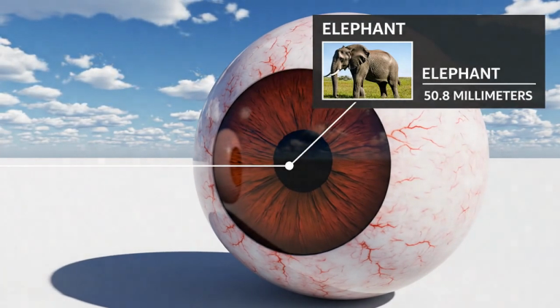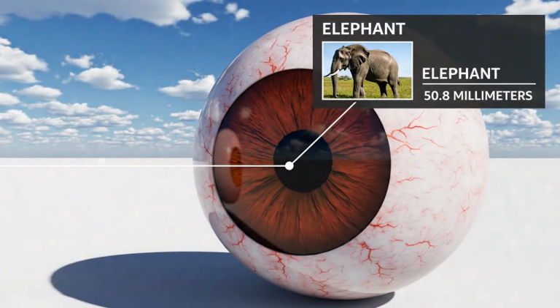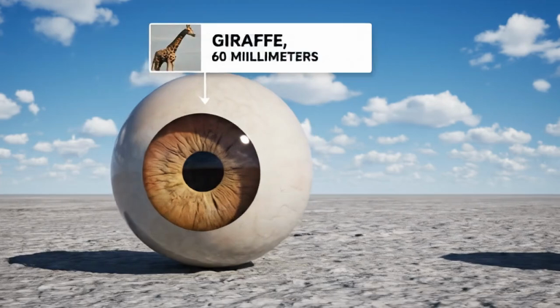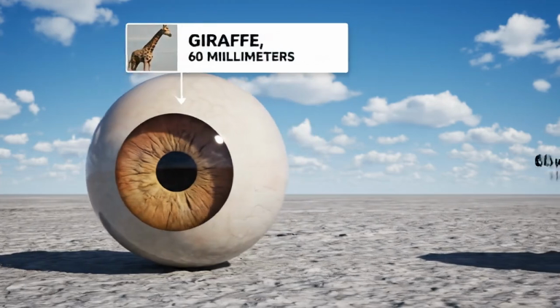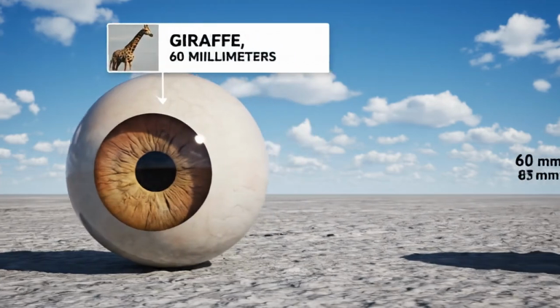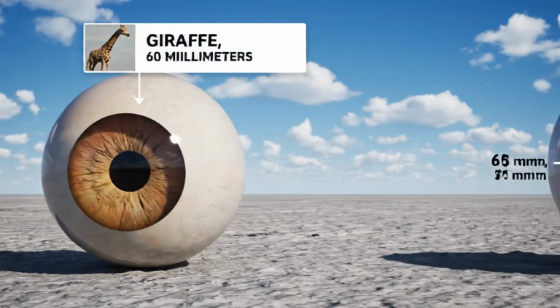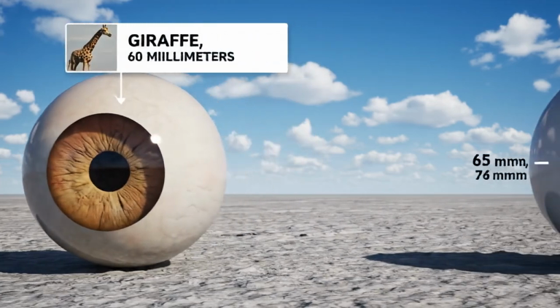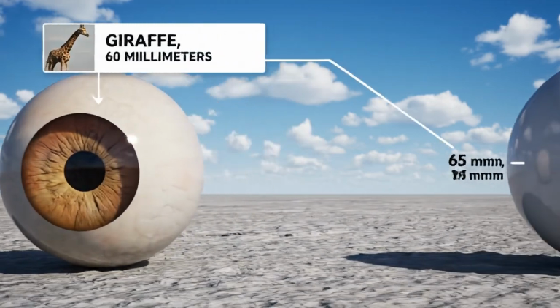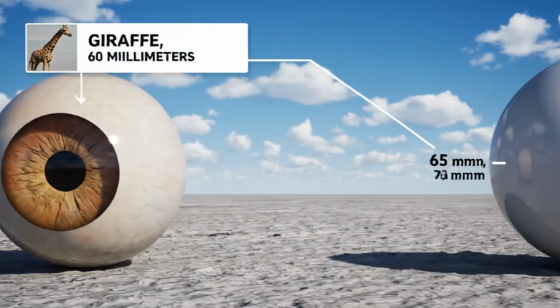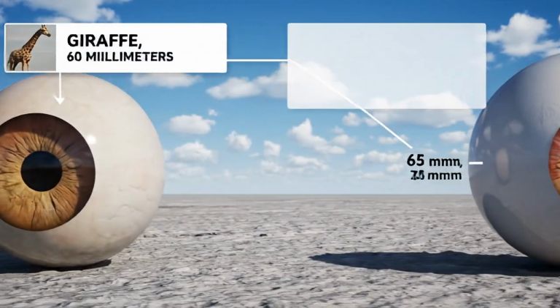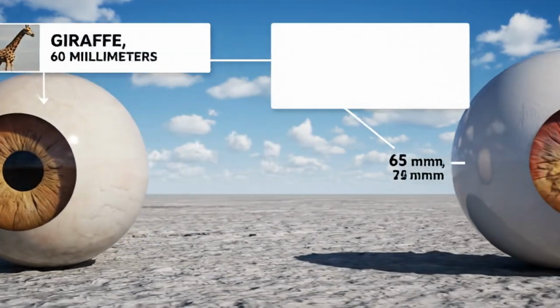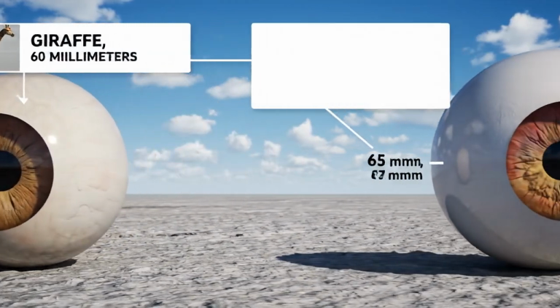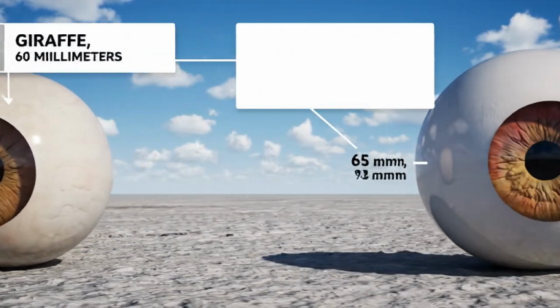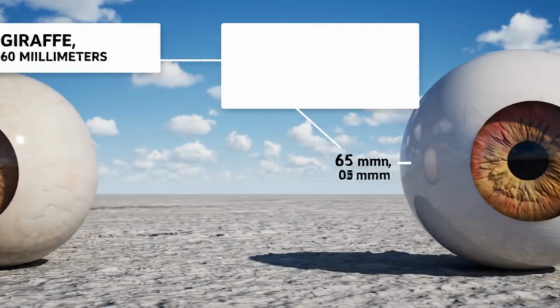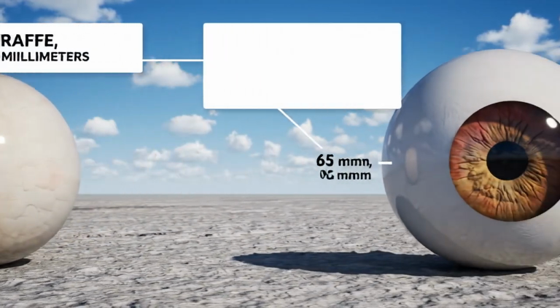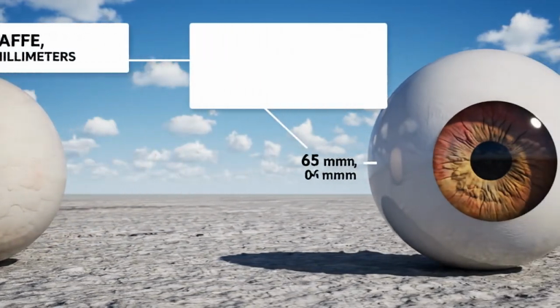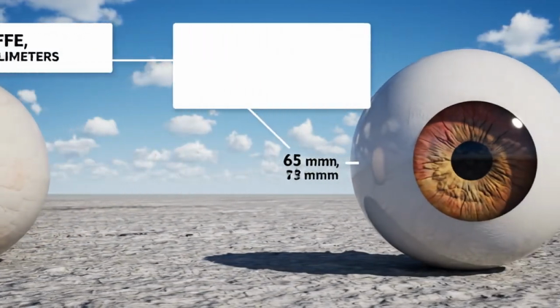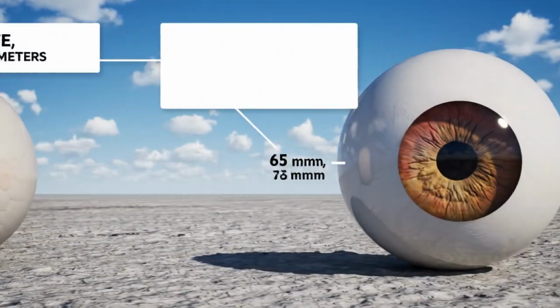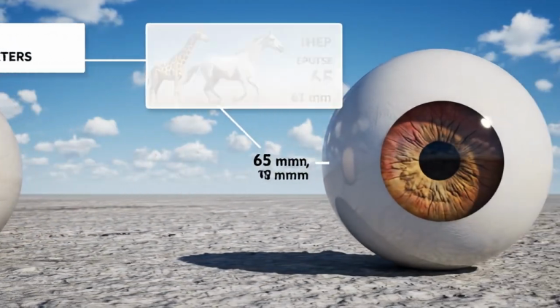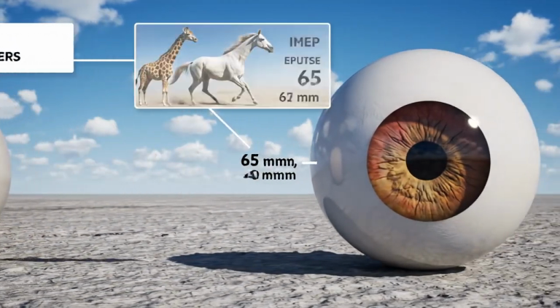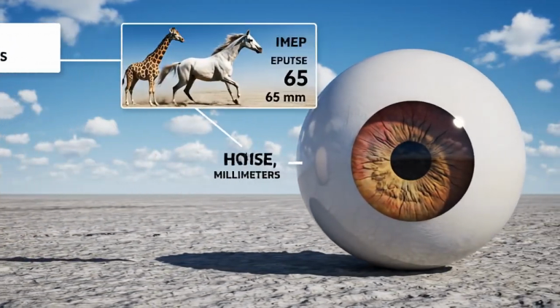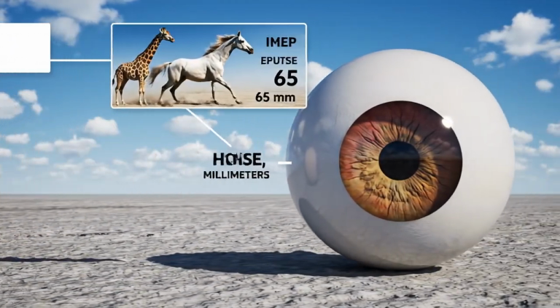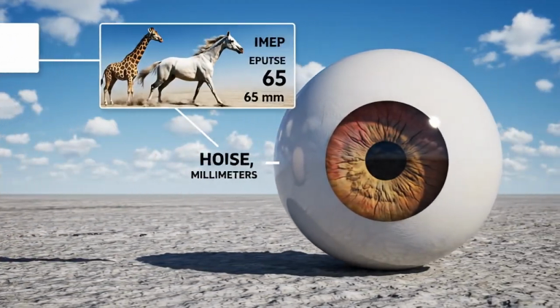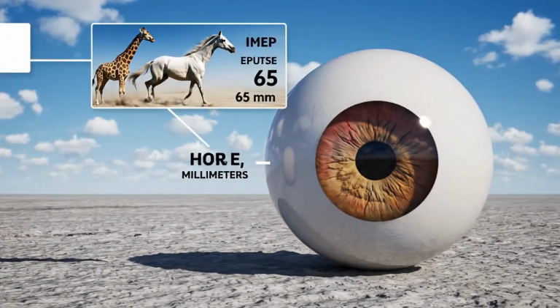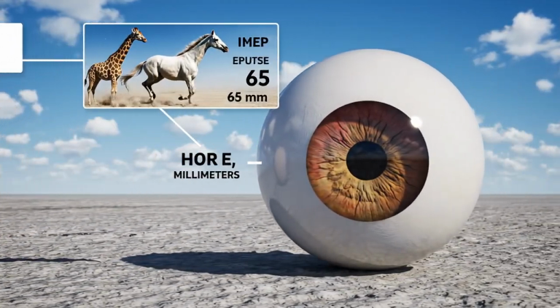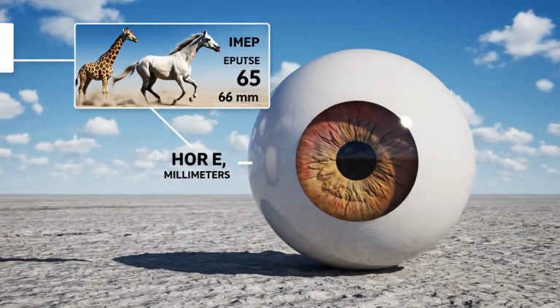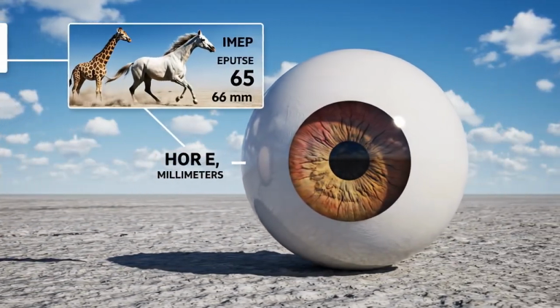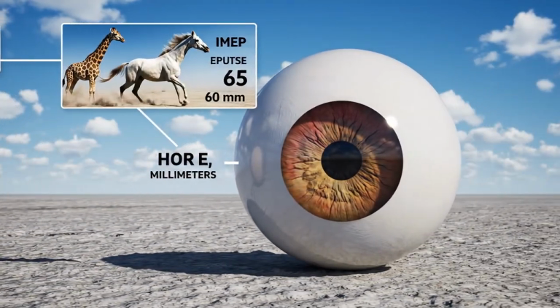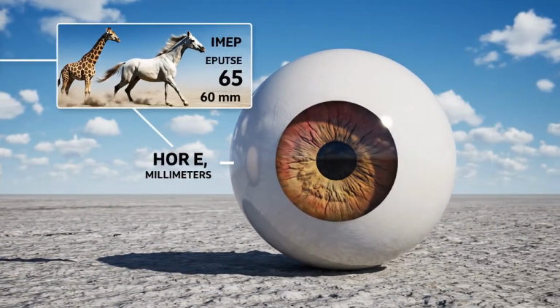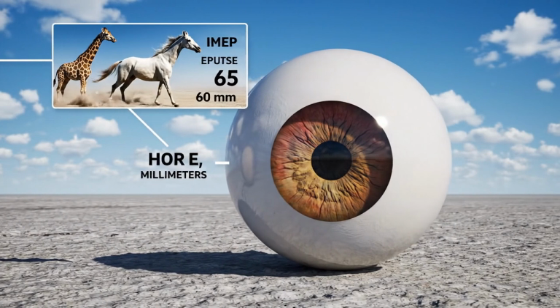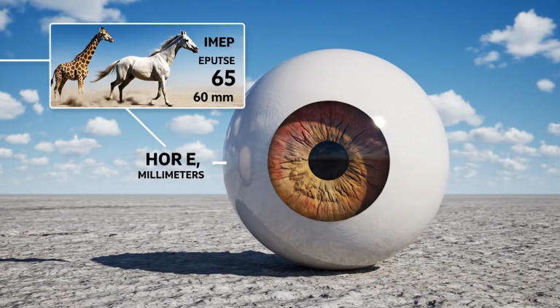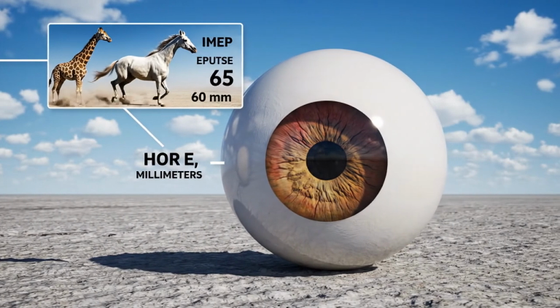Giraffe, 60 millimeters. Horse, 65 millimeters.